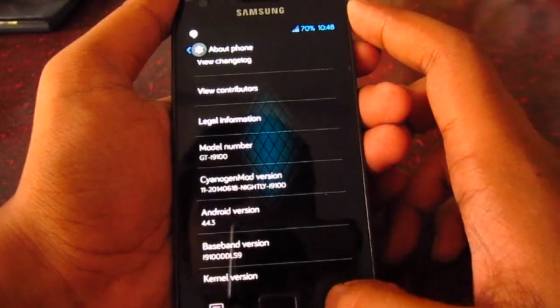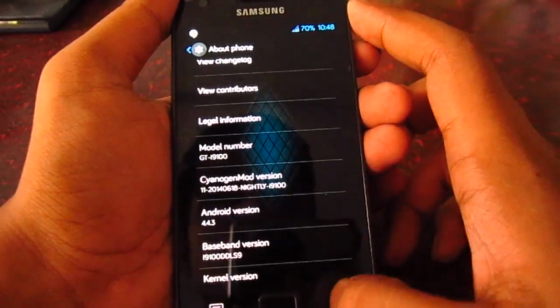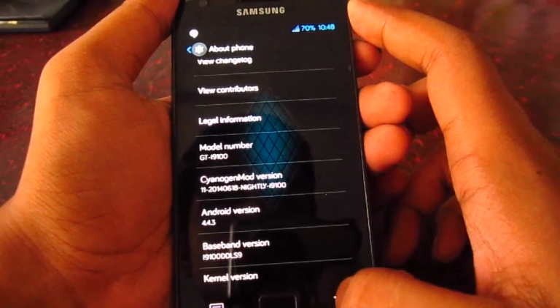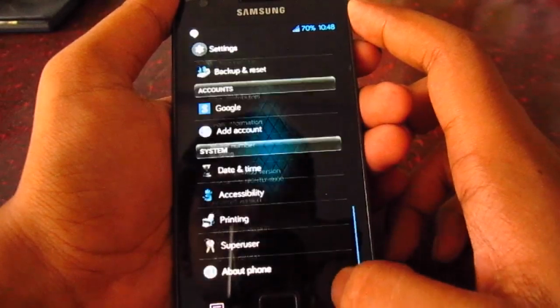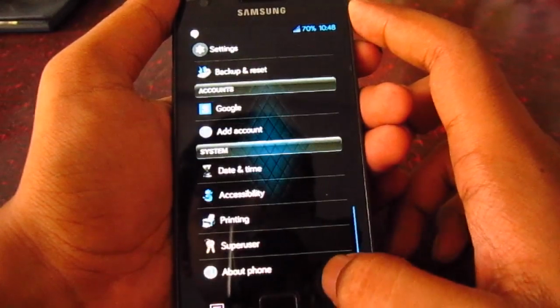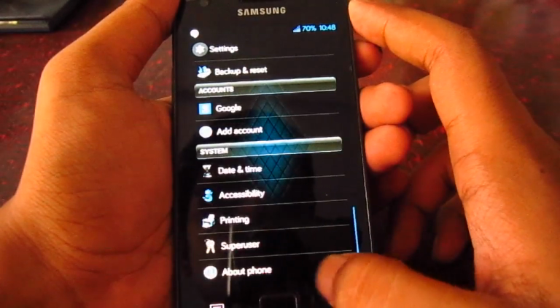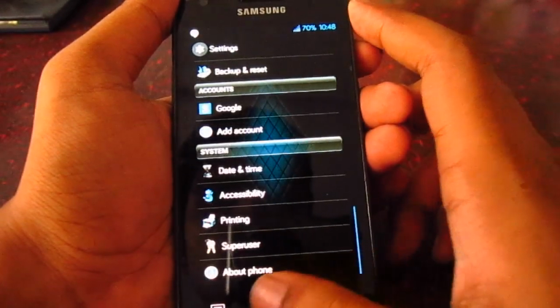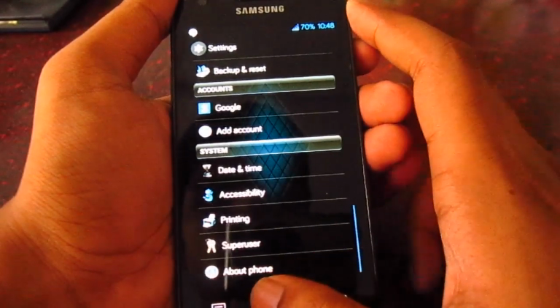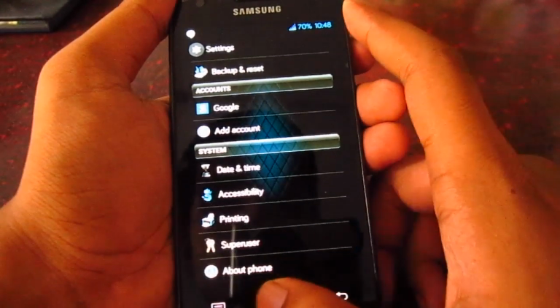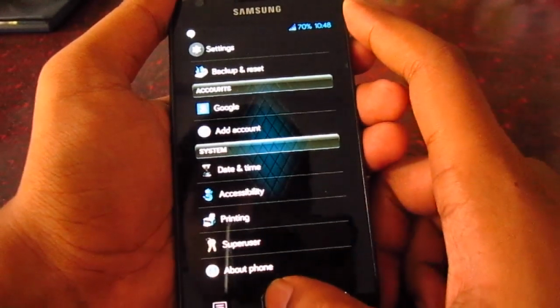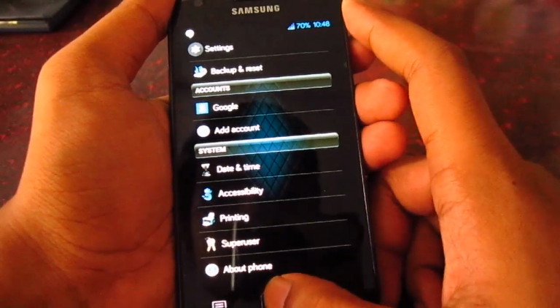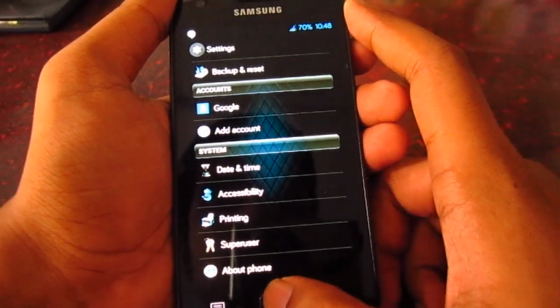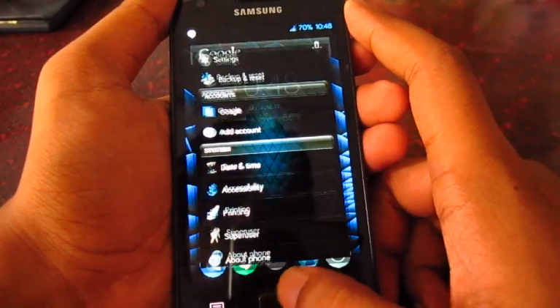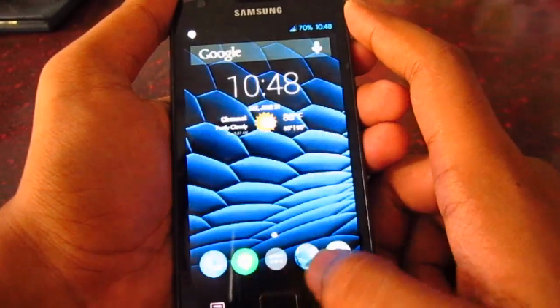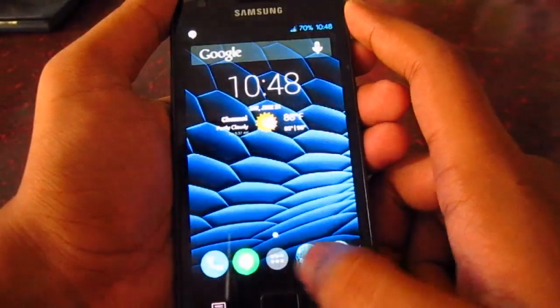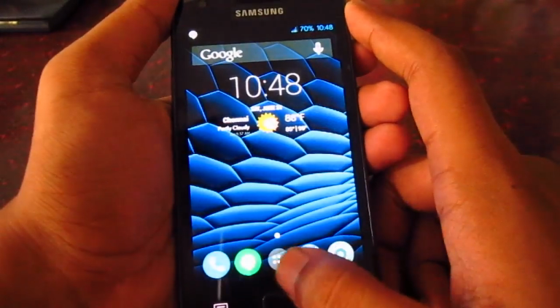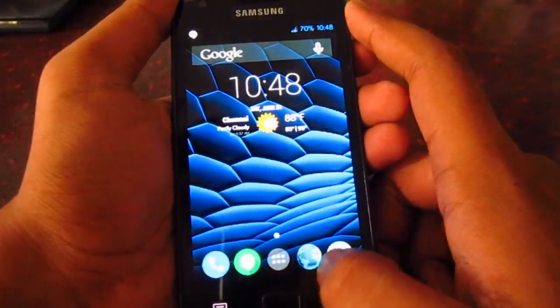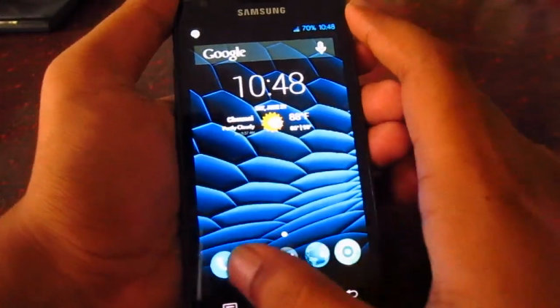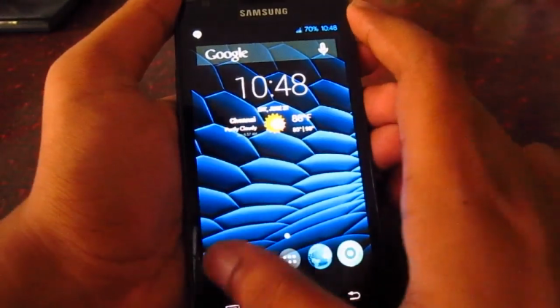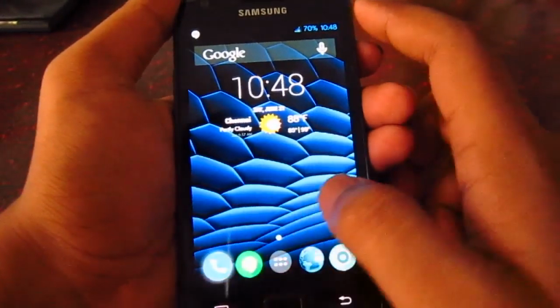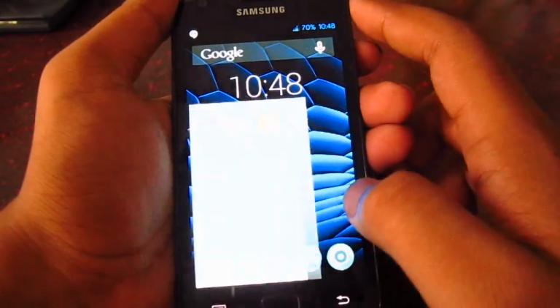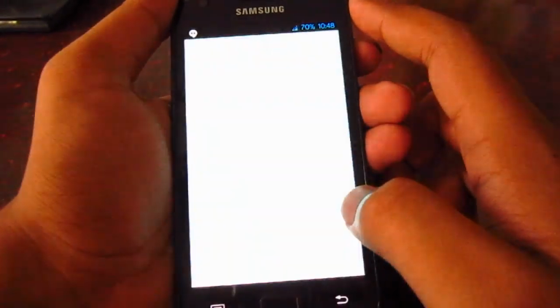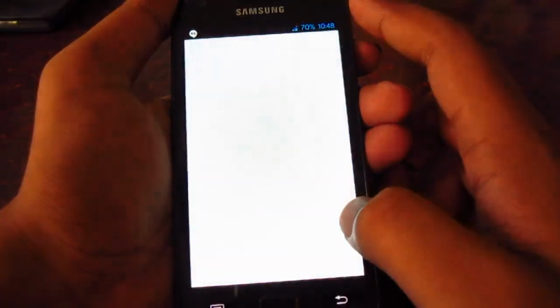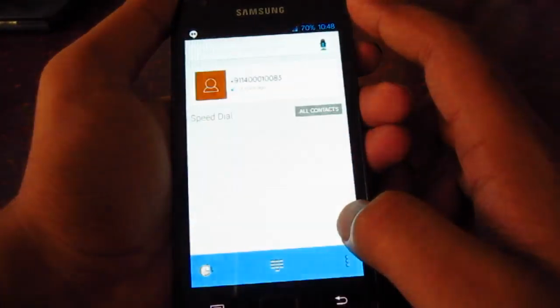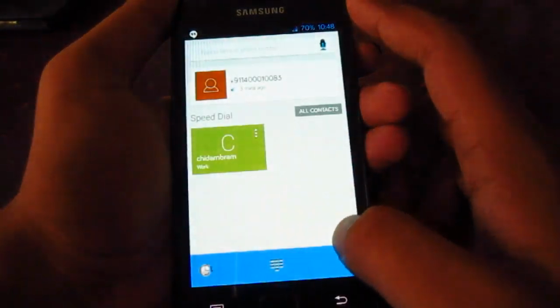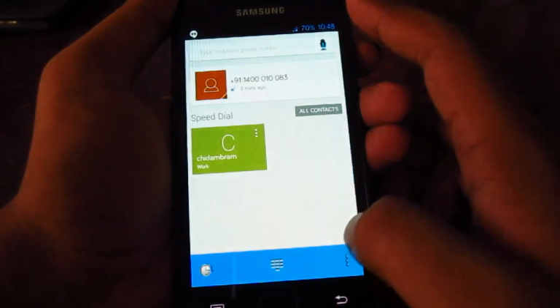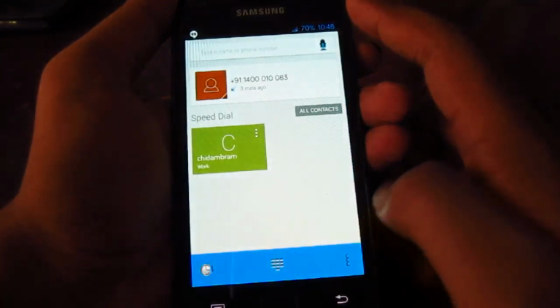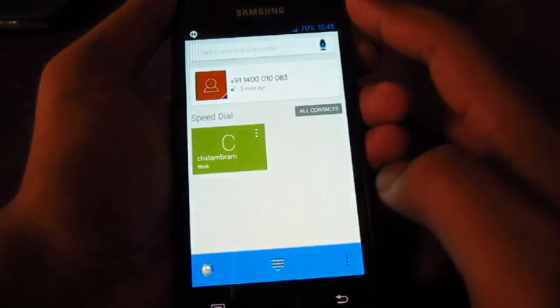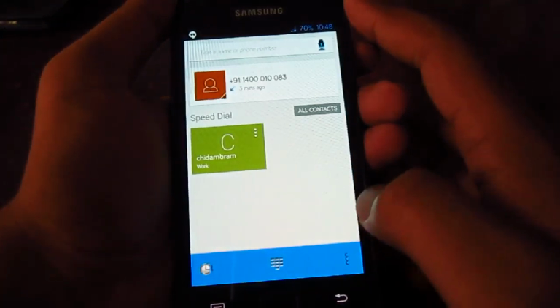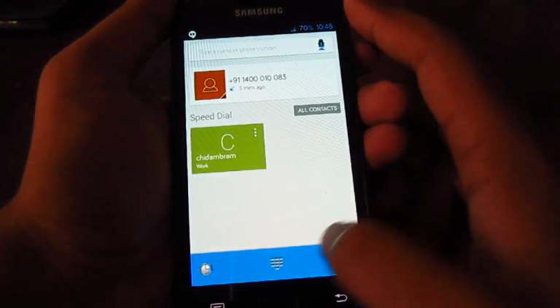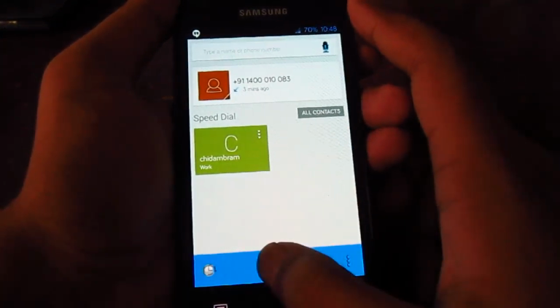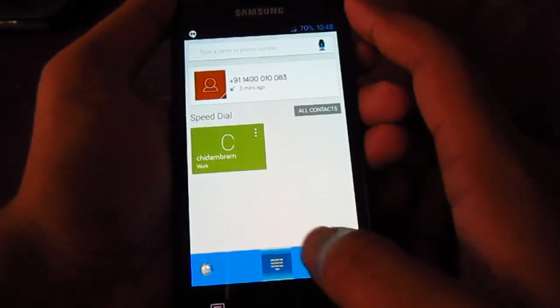It's Android 4.4.3, so you'll get the latest dialer and also the updated contacts app.